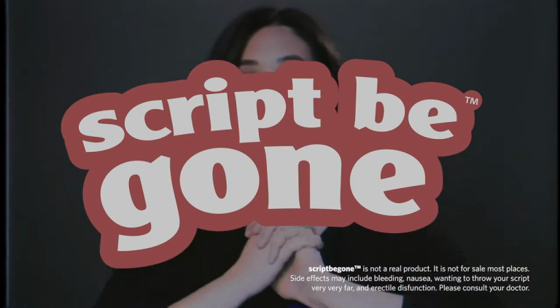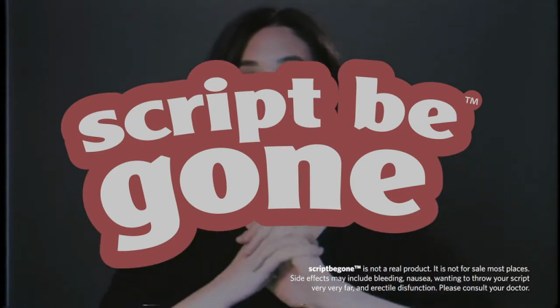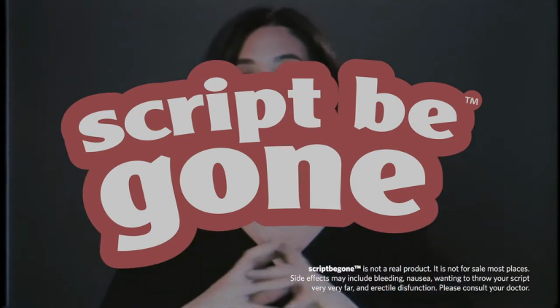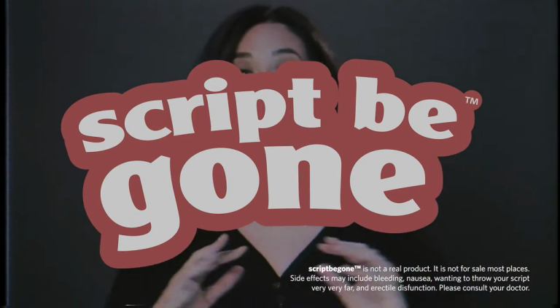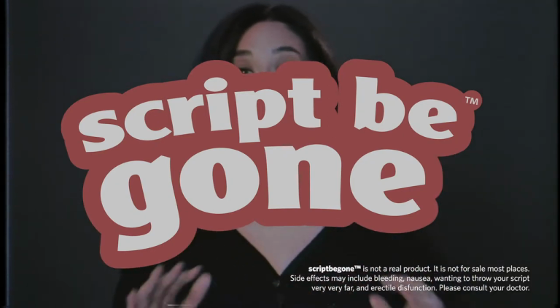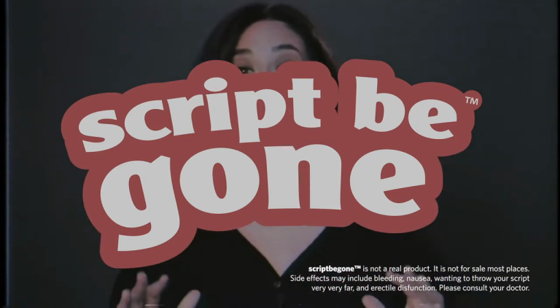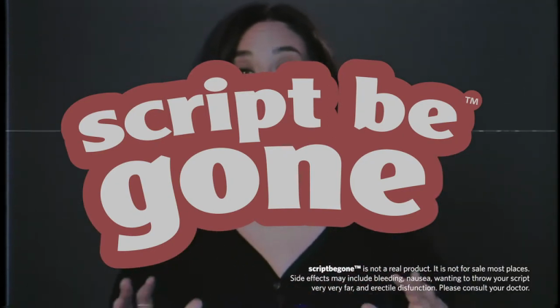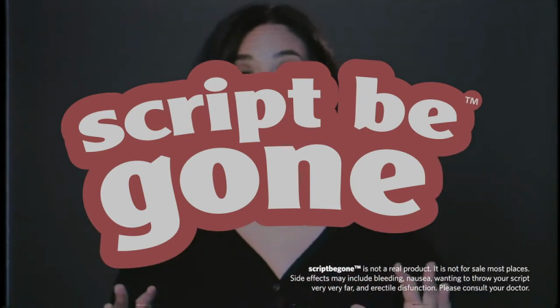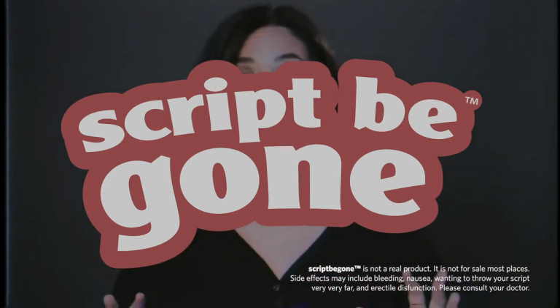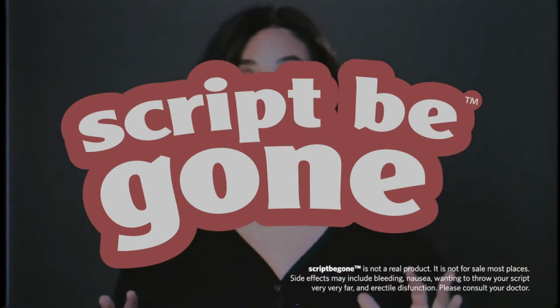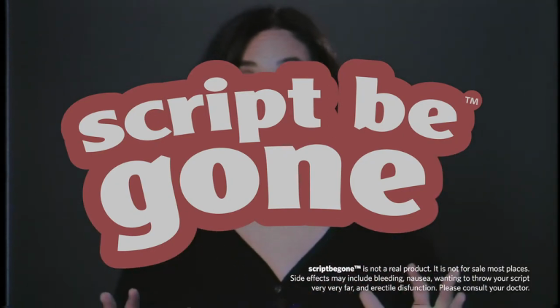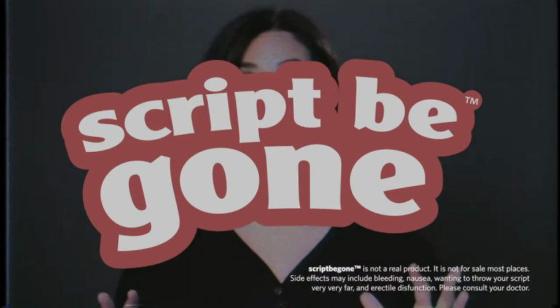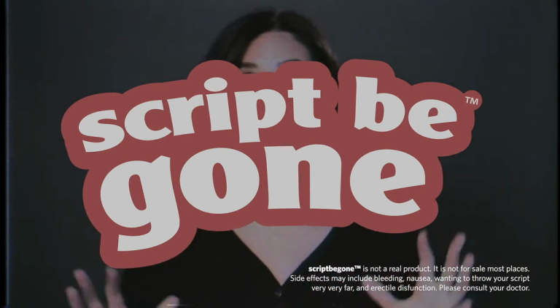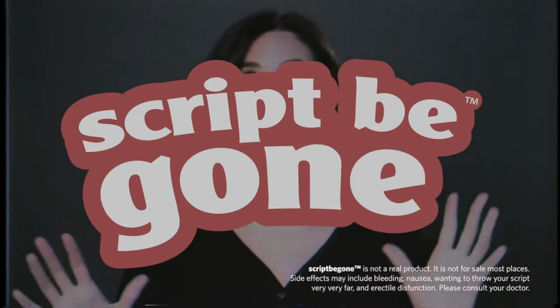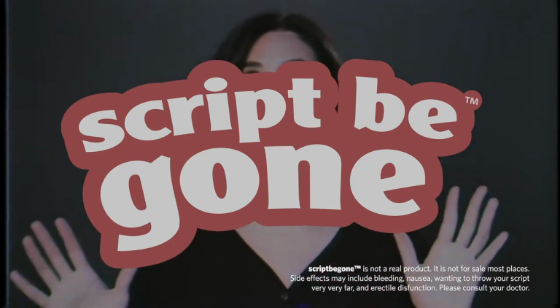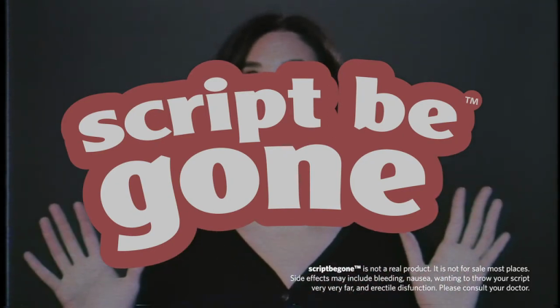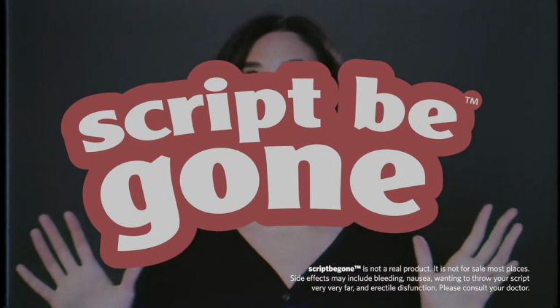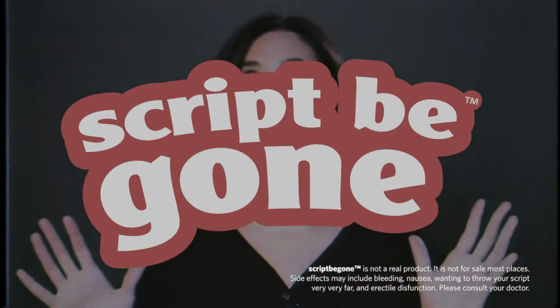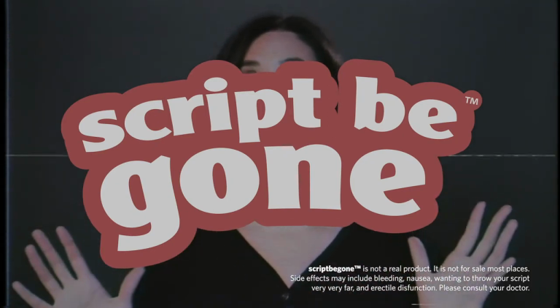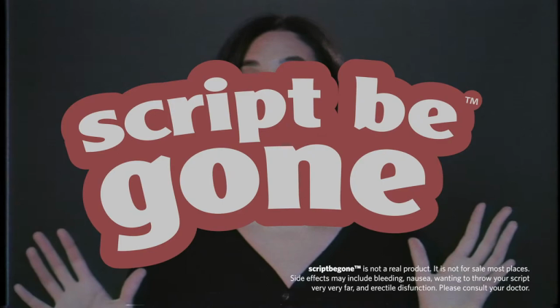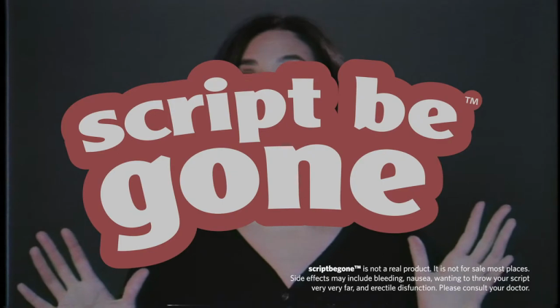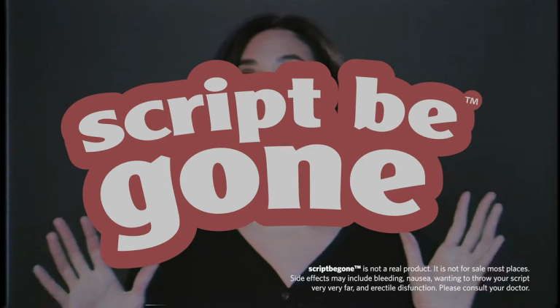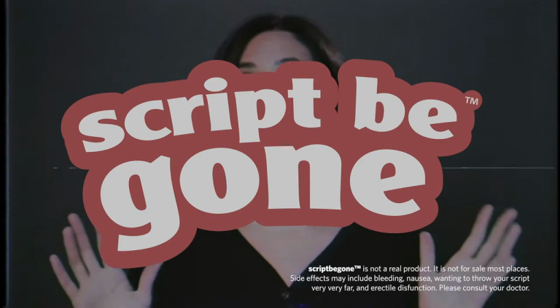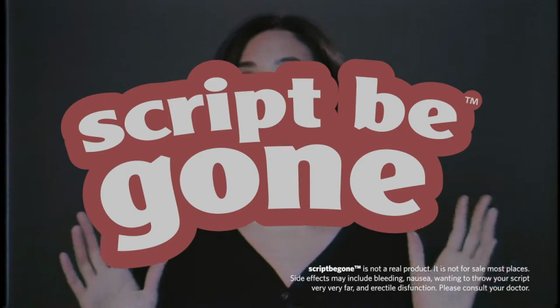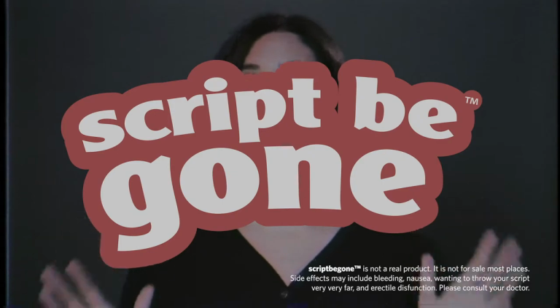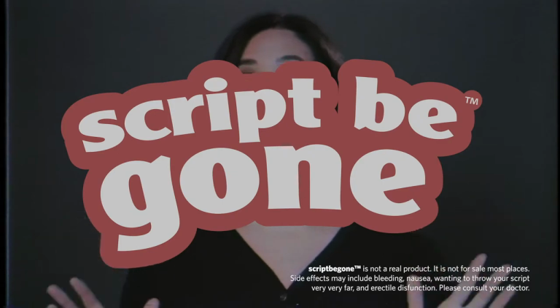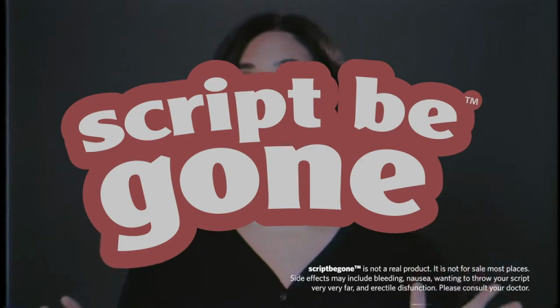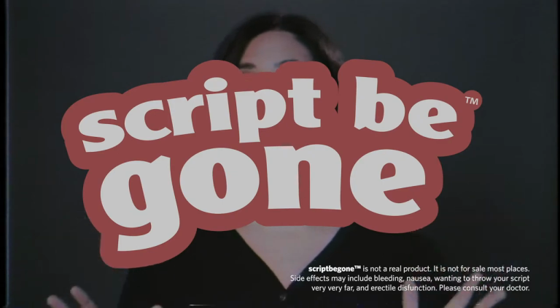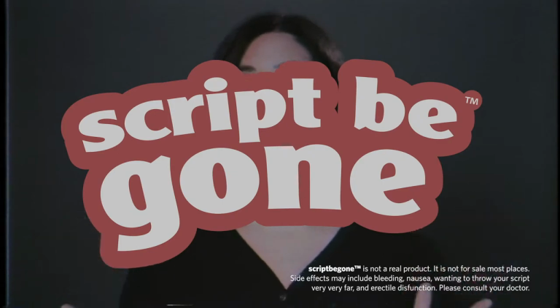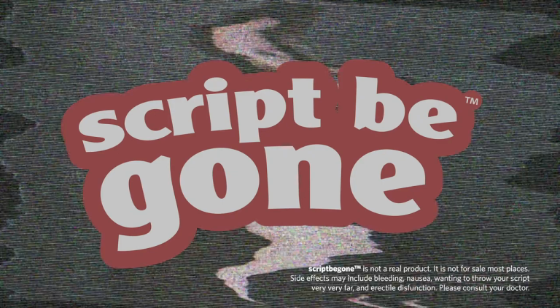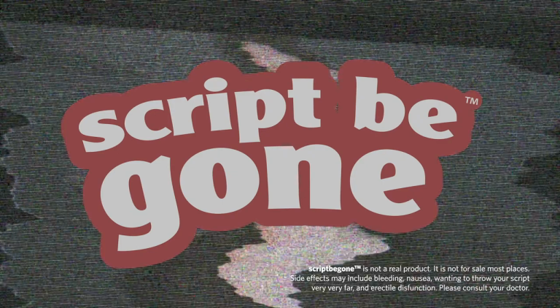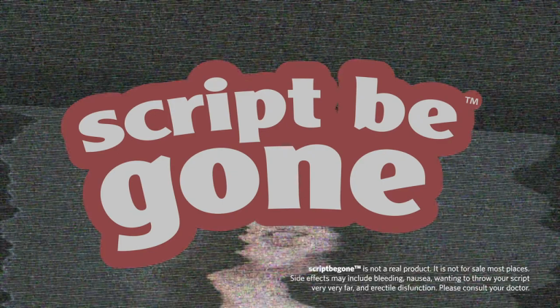Side effects may include bleeding, nausea, wanting to throw your script very, very far, reptile dysfunction. Please consult your doctor before using ScriptyGone.